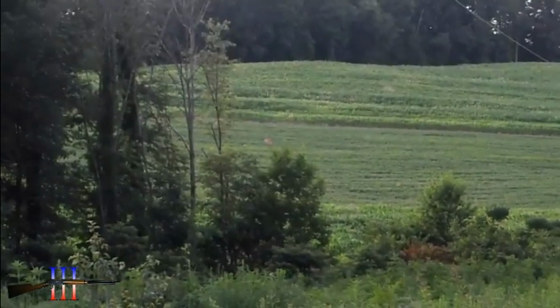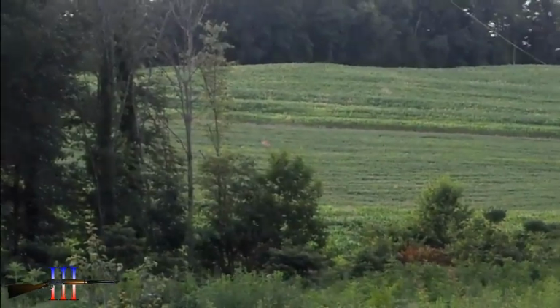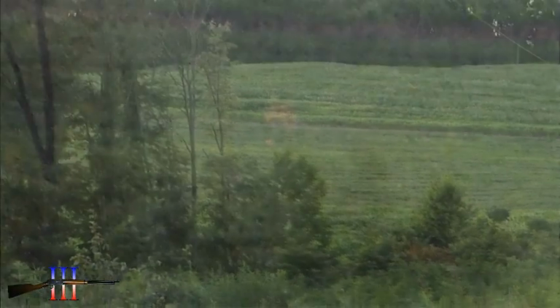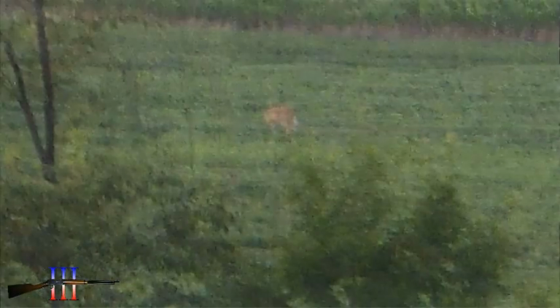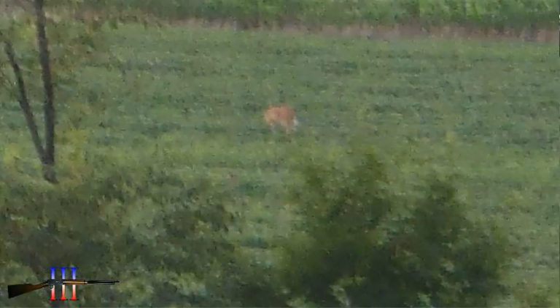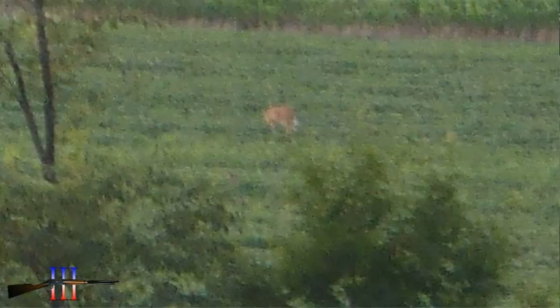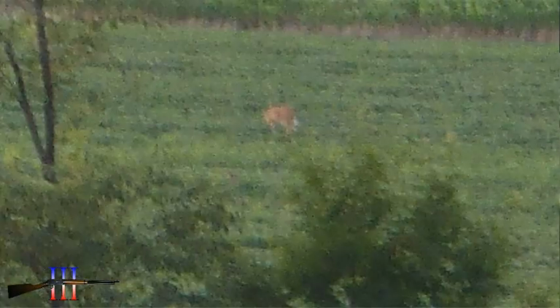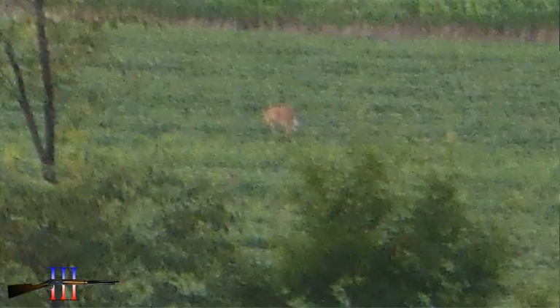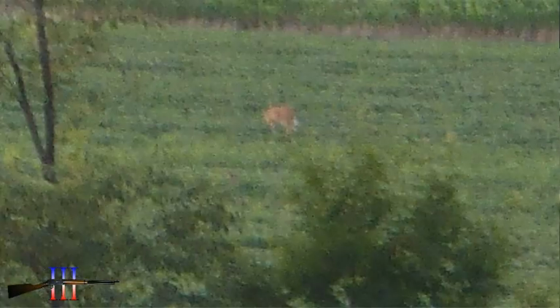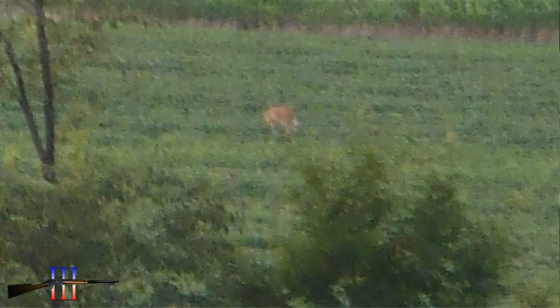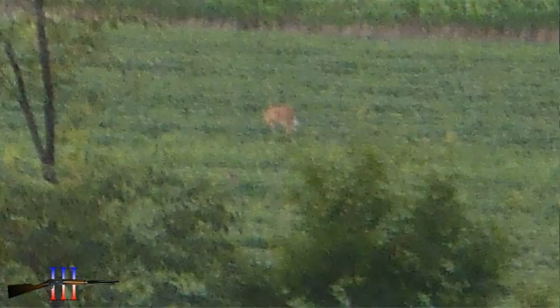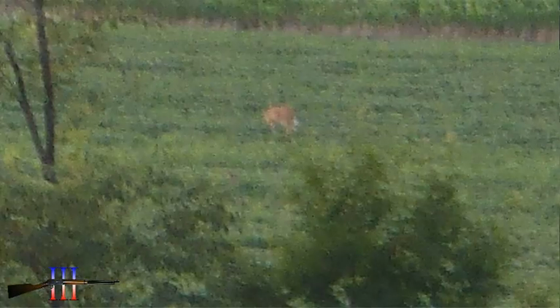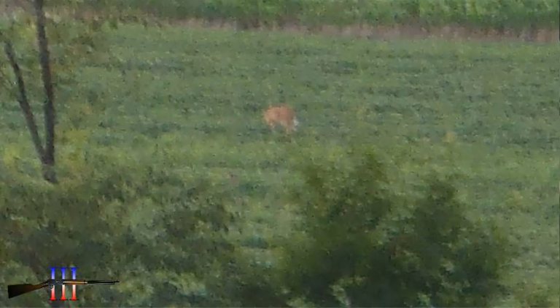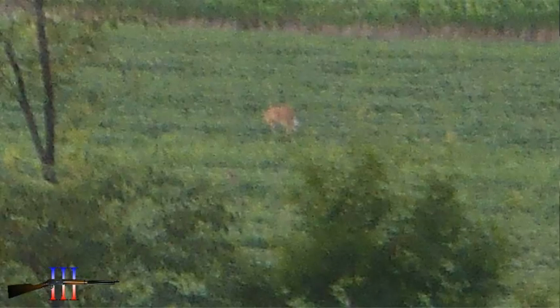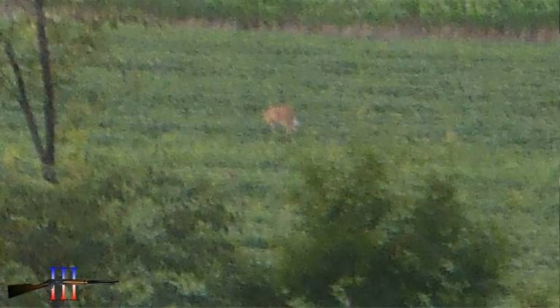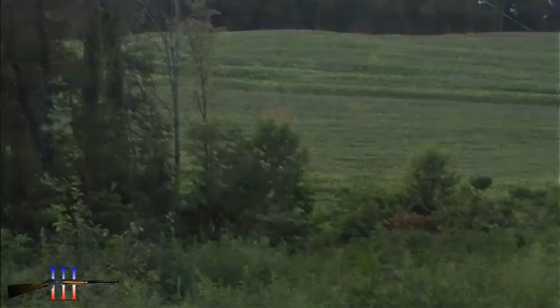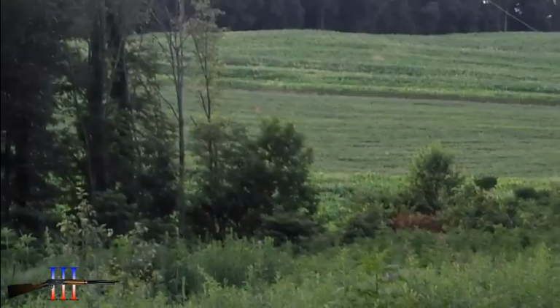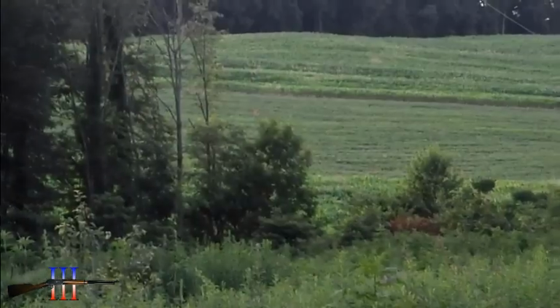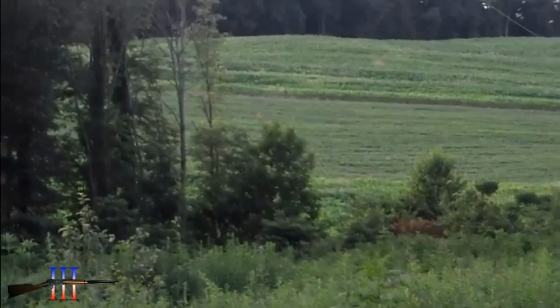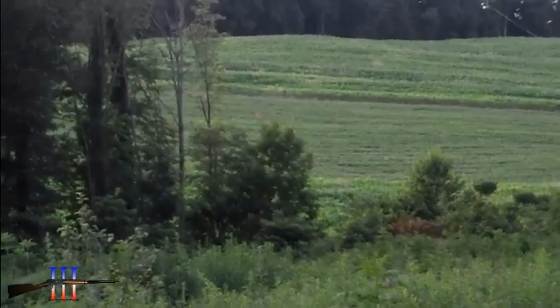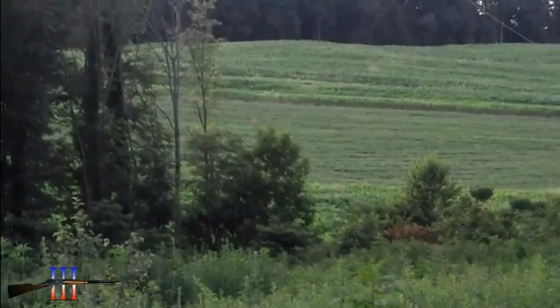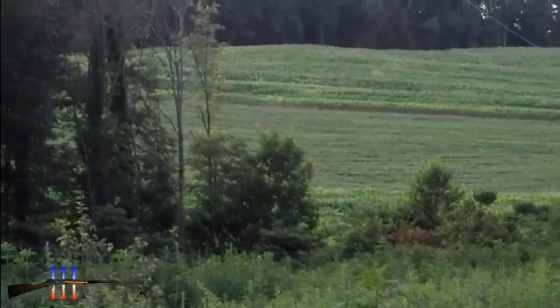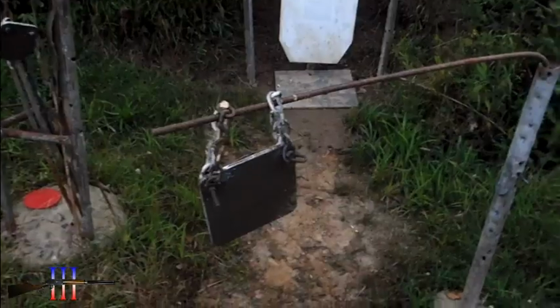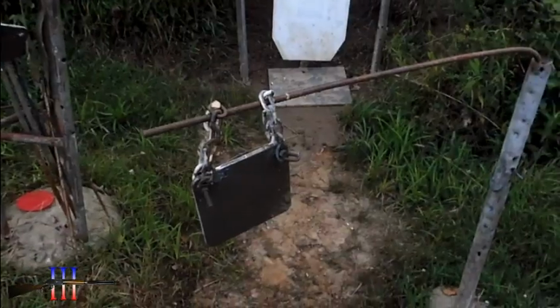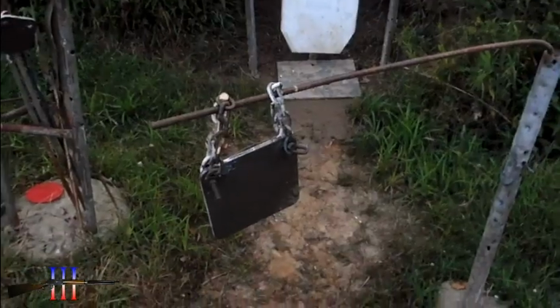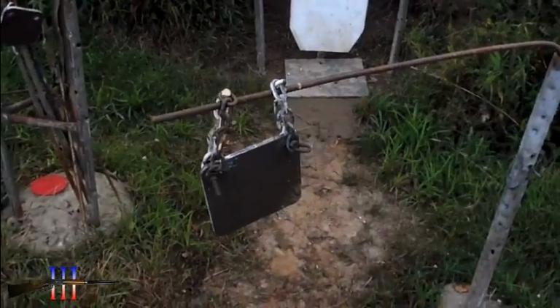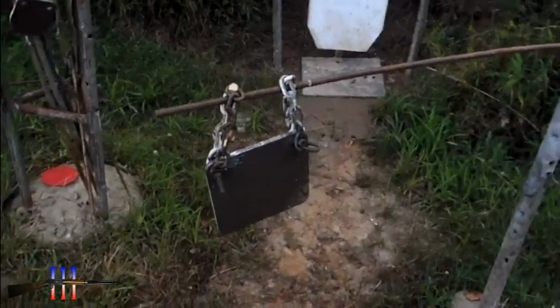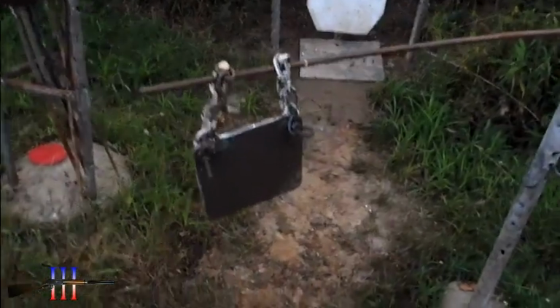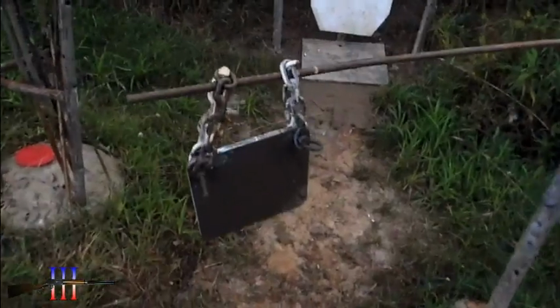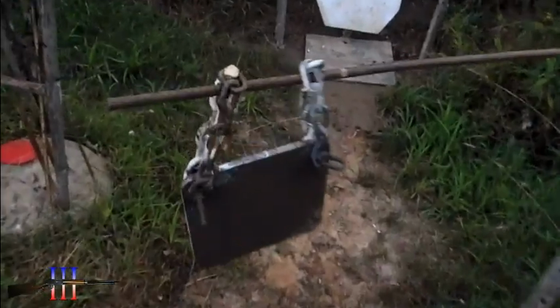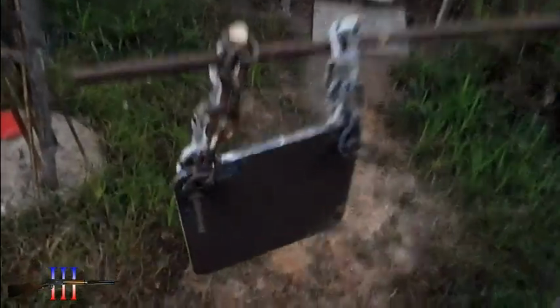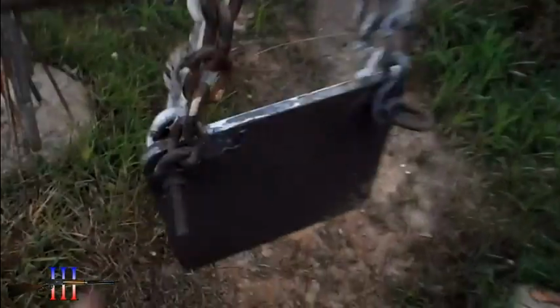There's a deer right in that field. I just took my shot — a little bit too high.